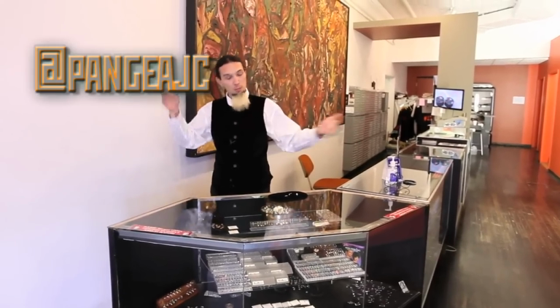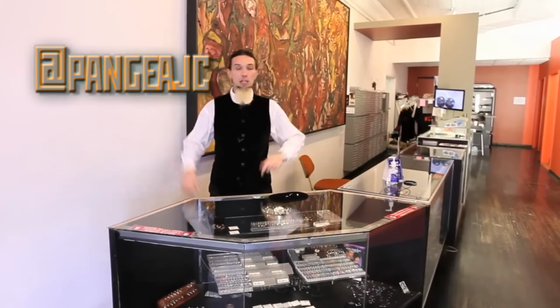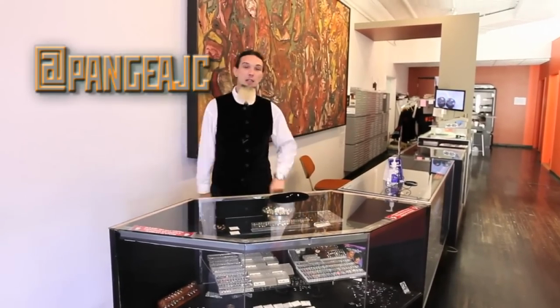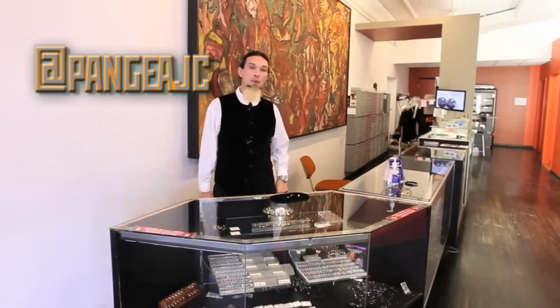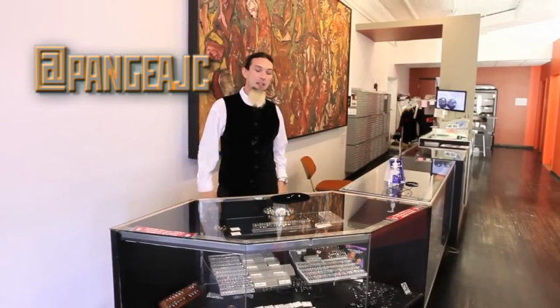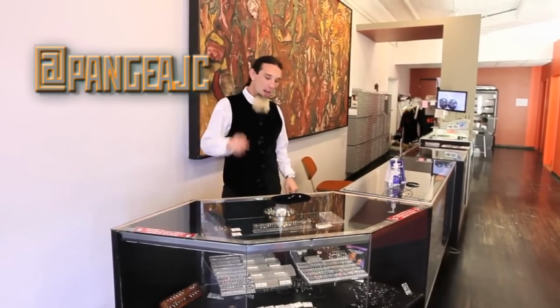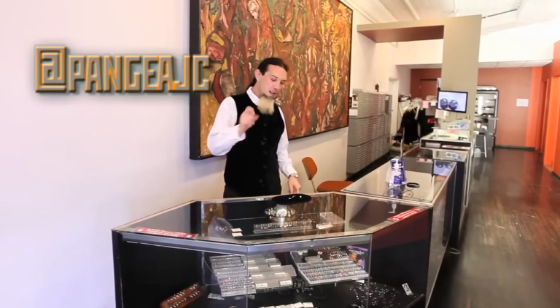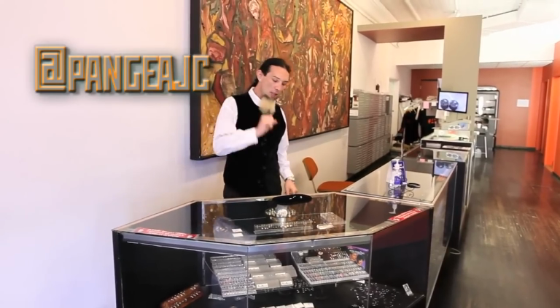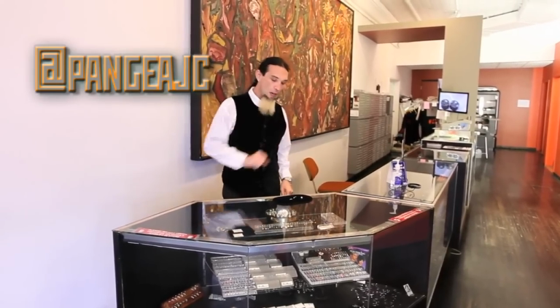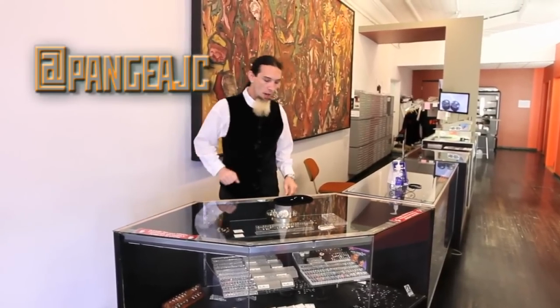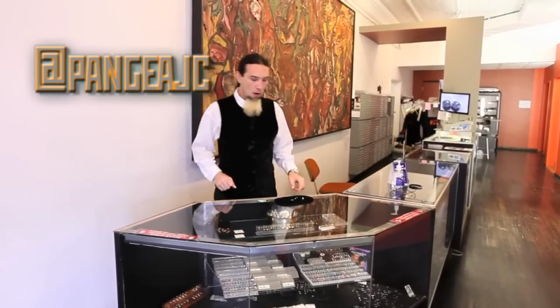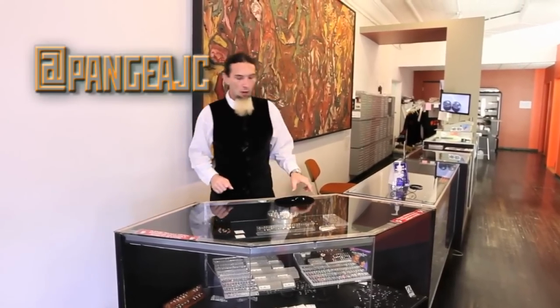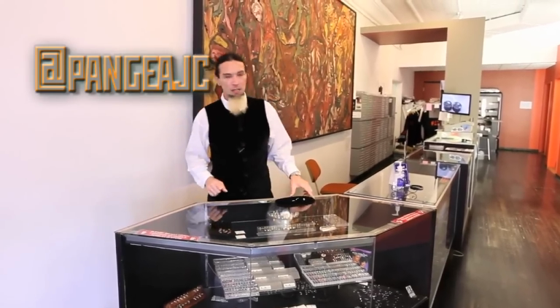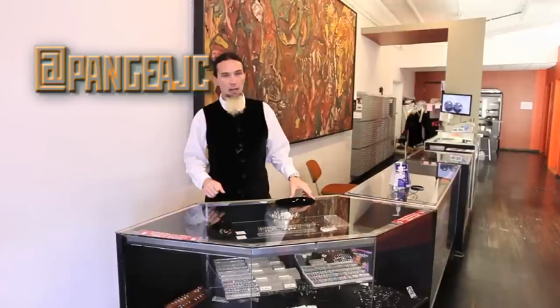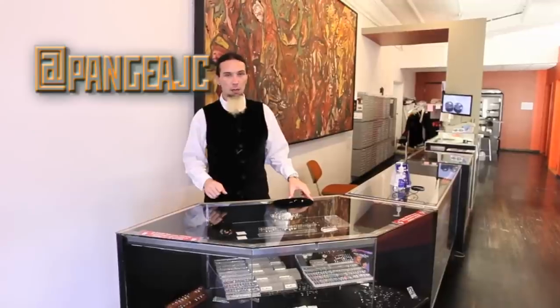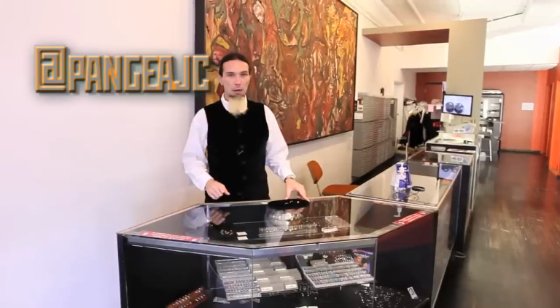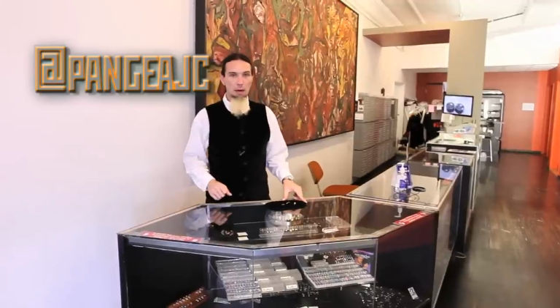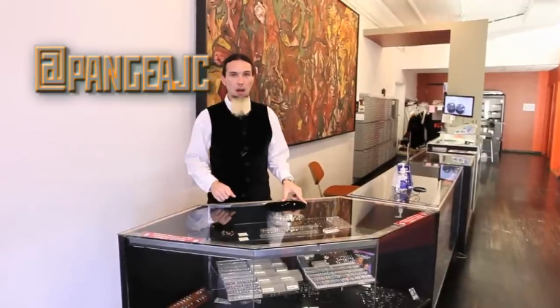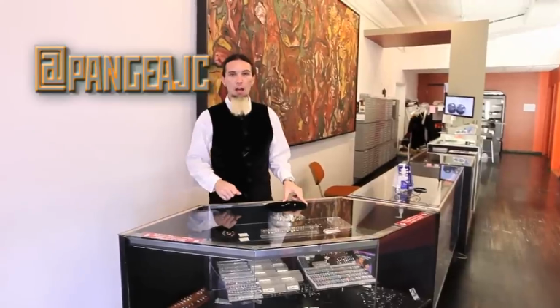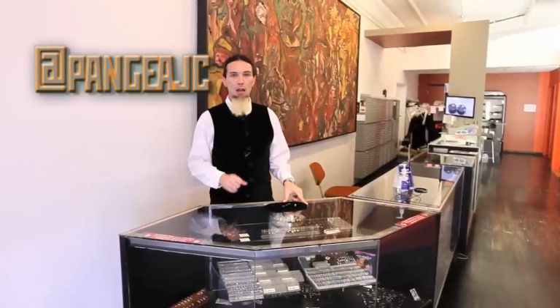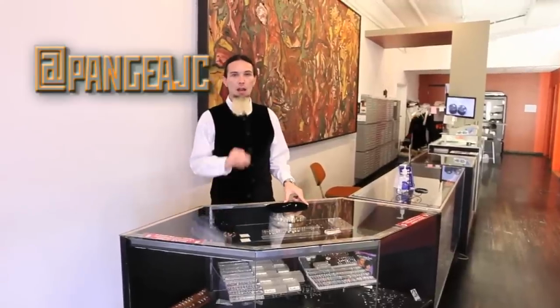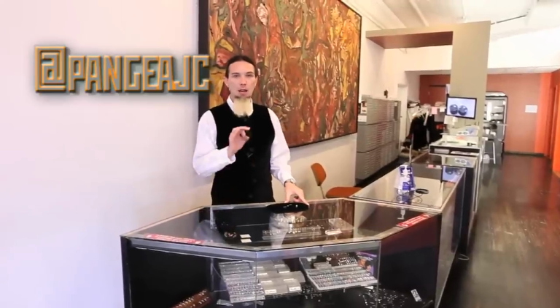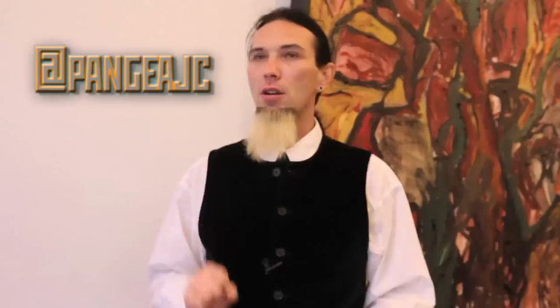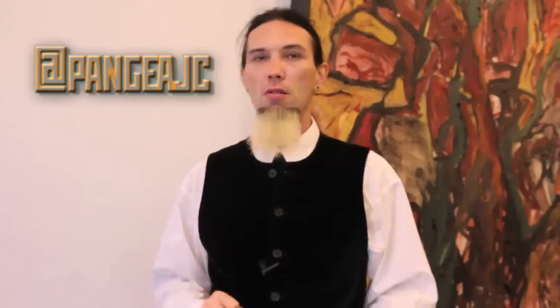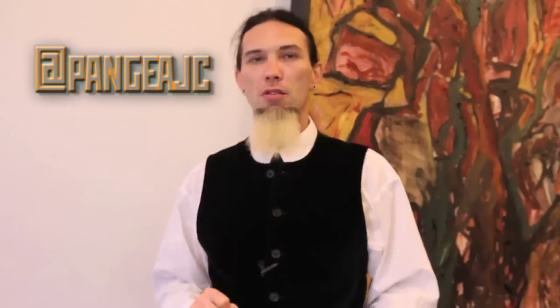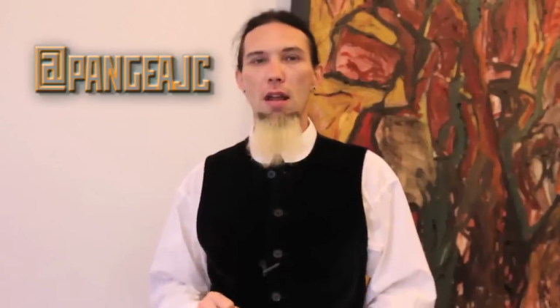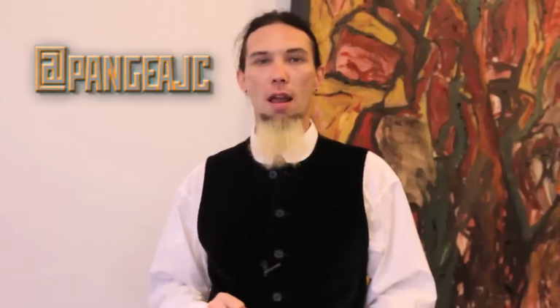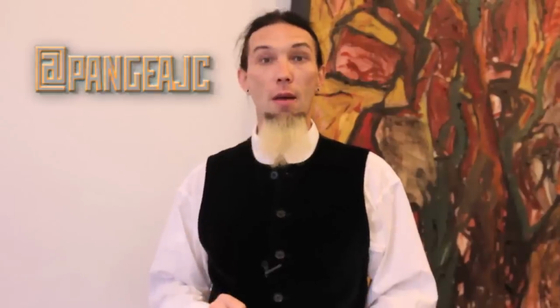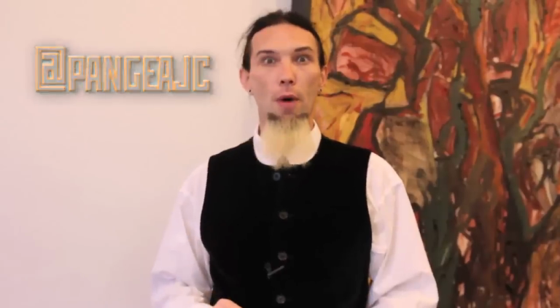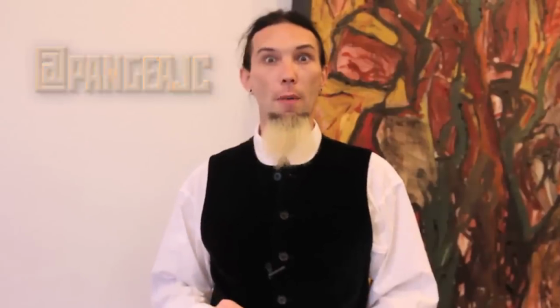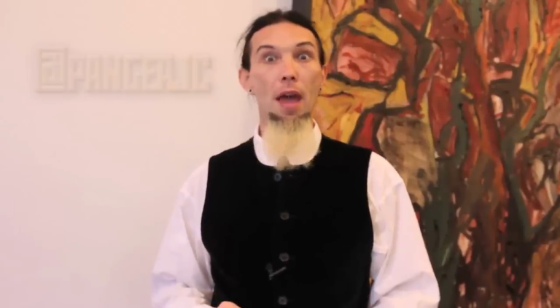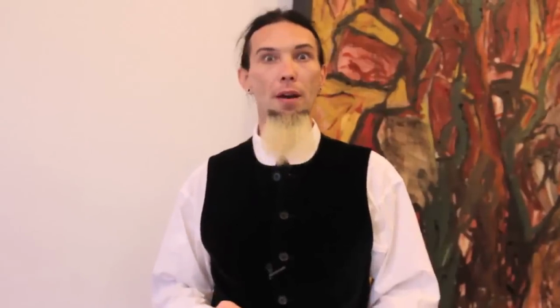I'm JC Potts, and this week we're going to talk a little bit about internal threading and why it matters.